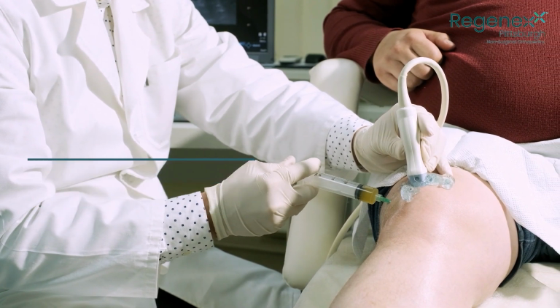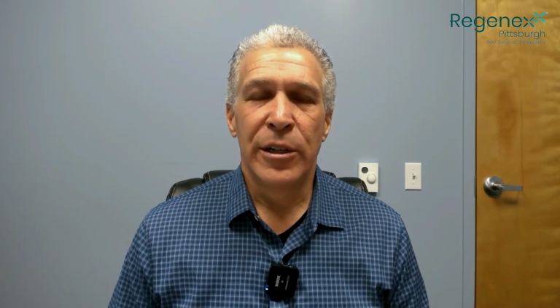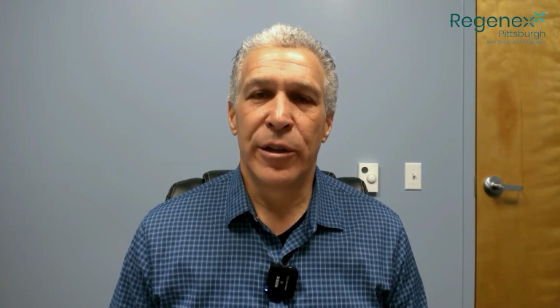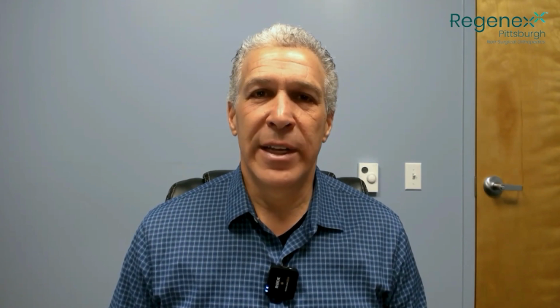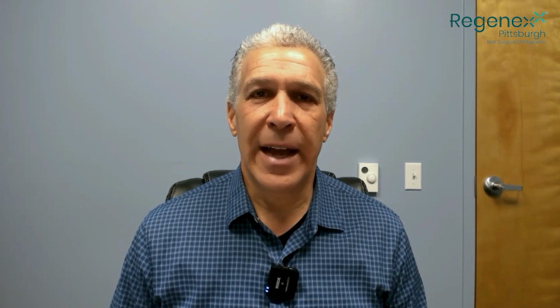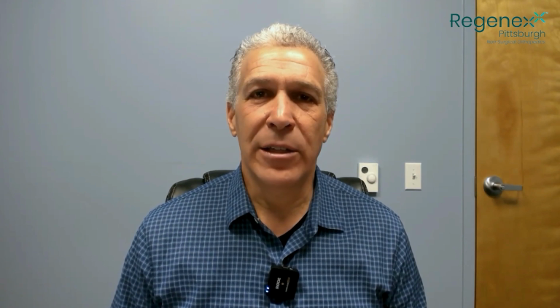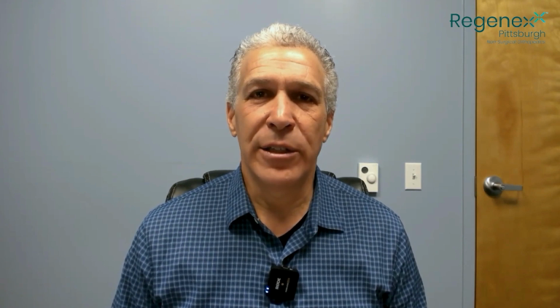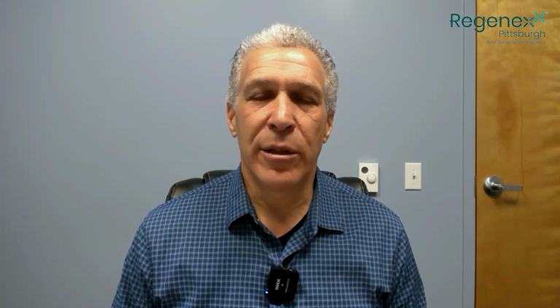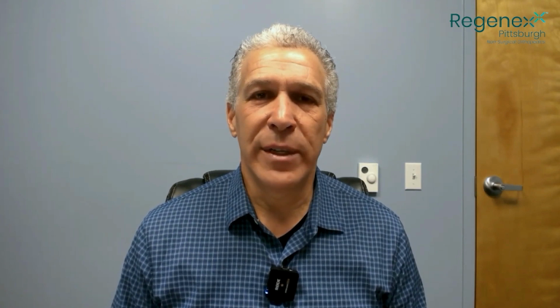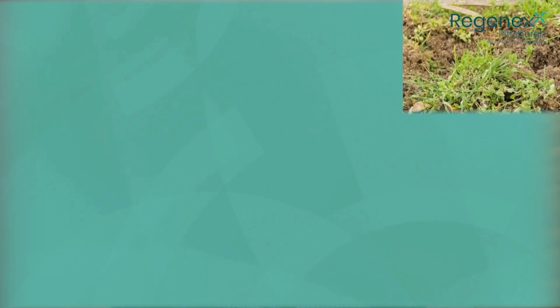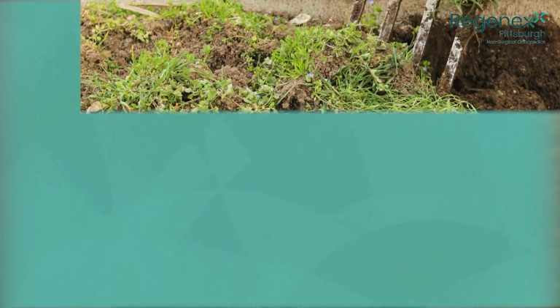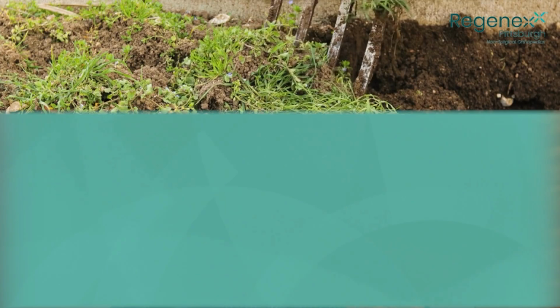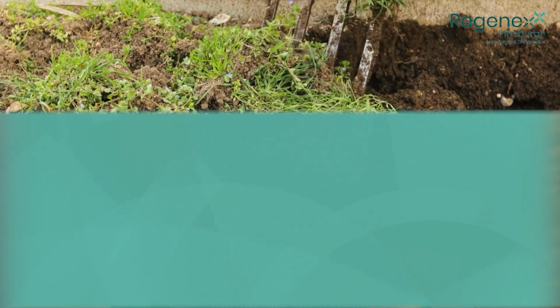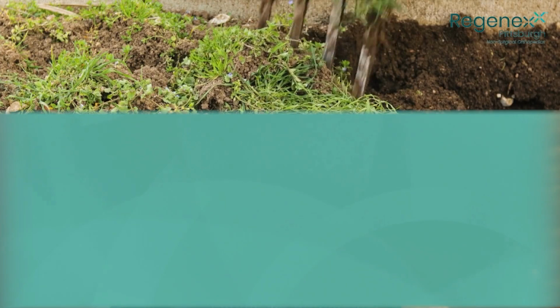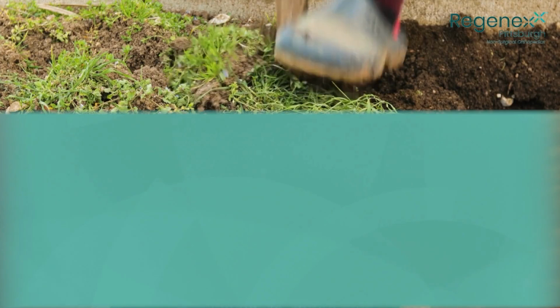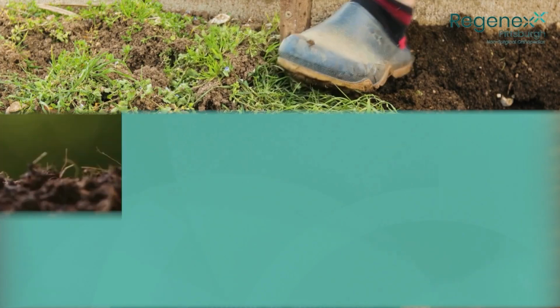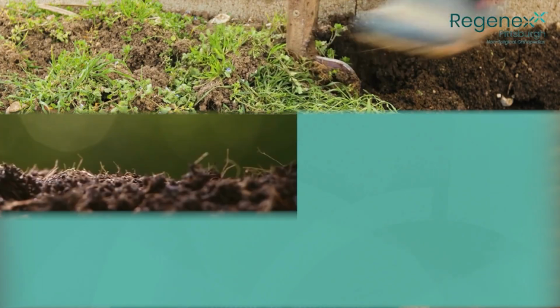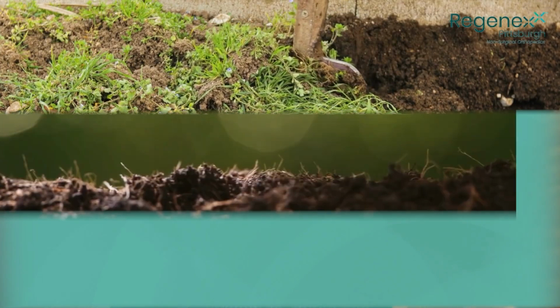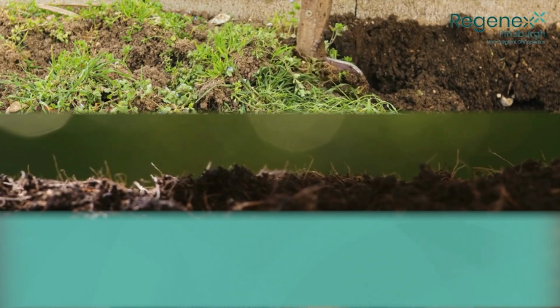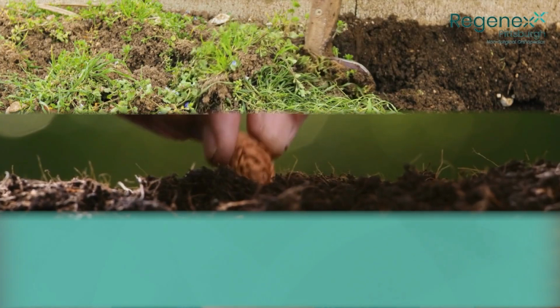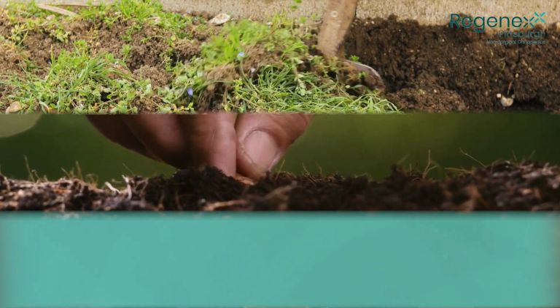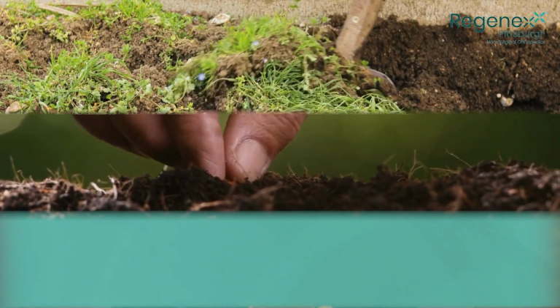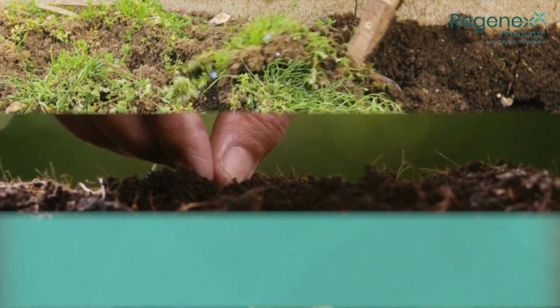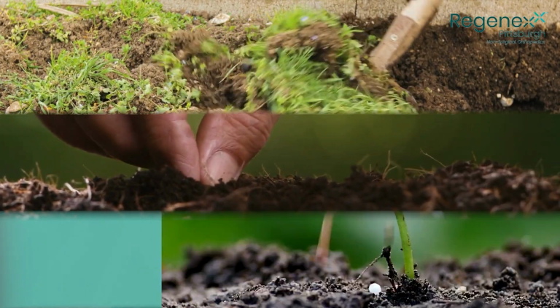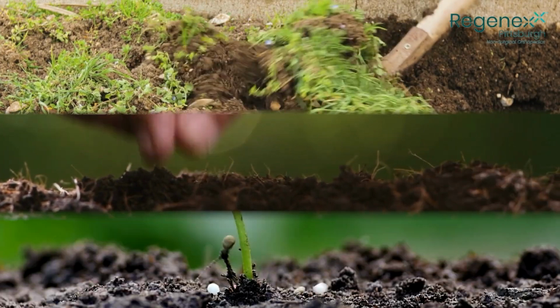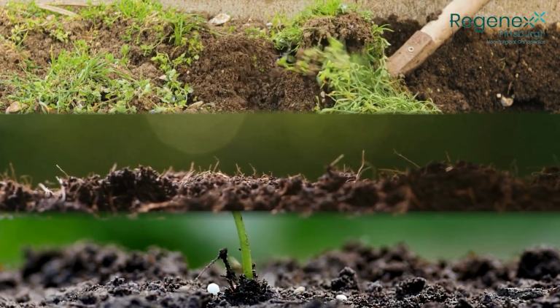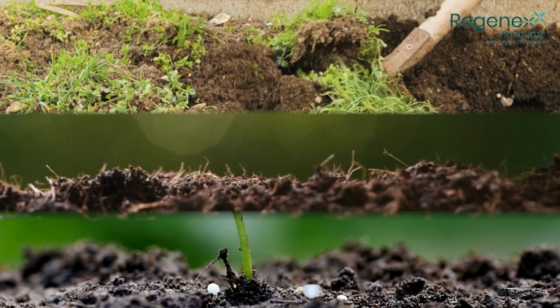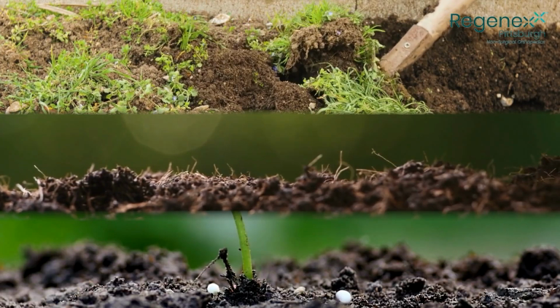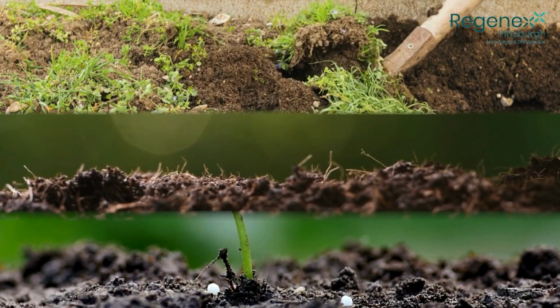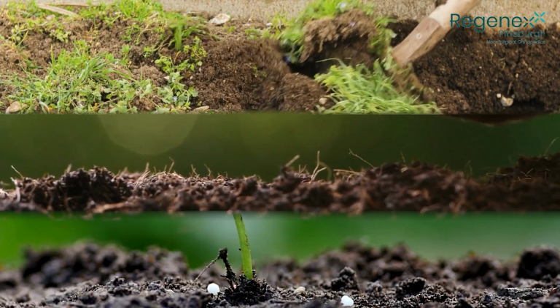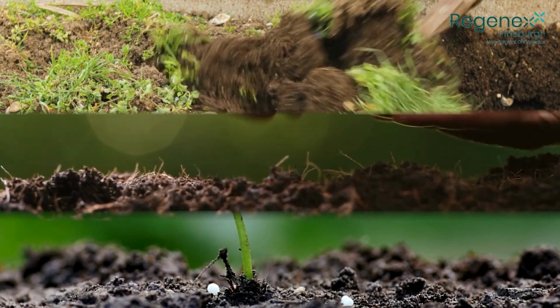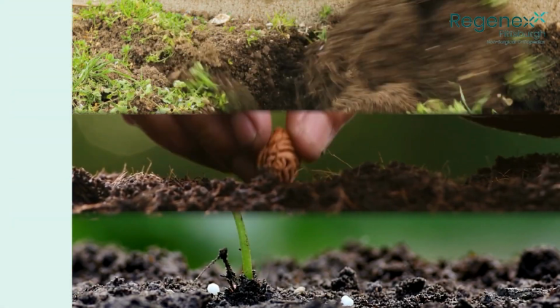So the analogy of the three steps is tilling the soil, planting the seeds, and fertilizing the seed.